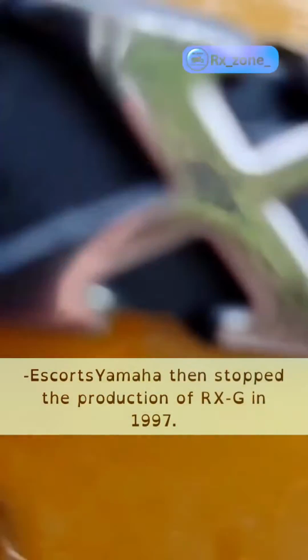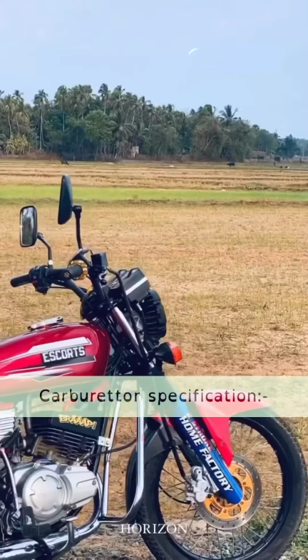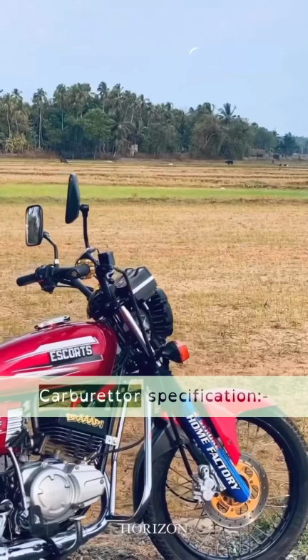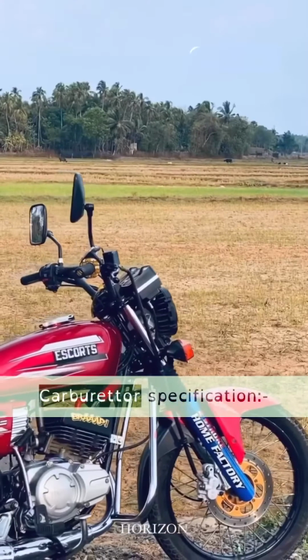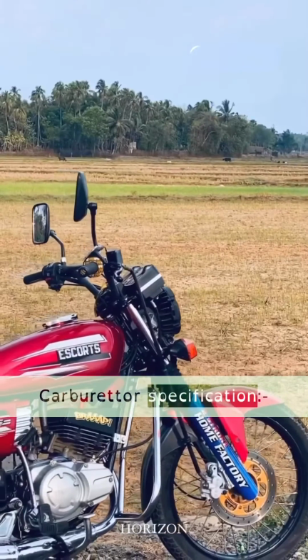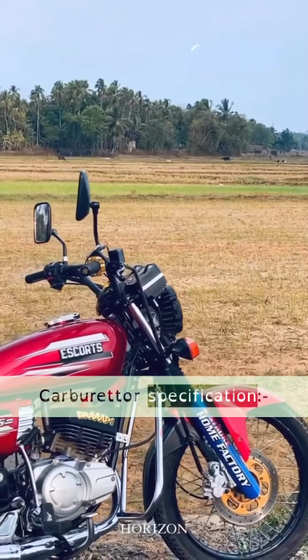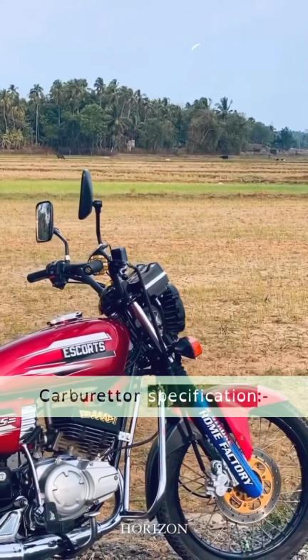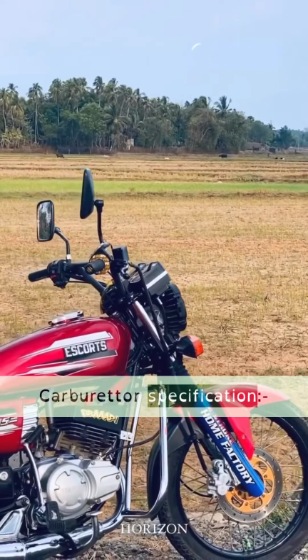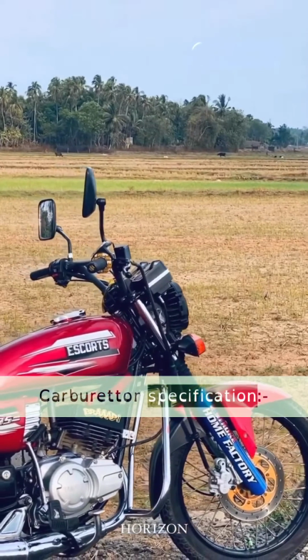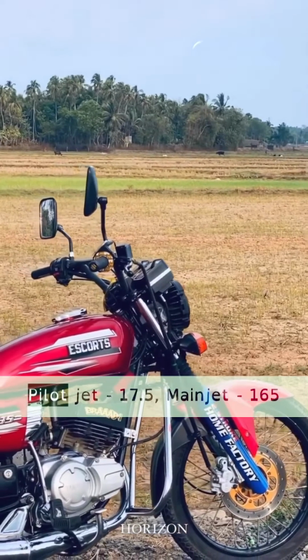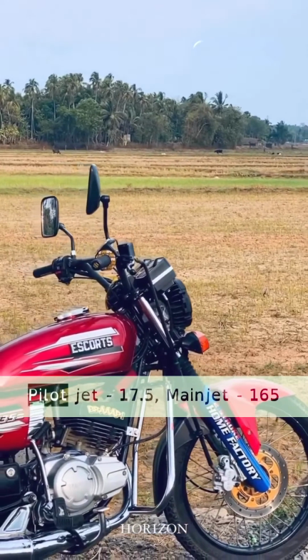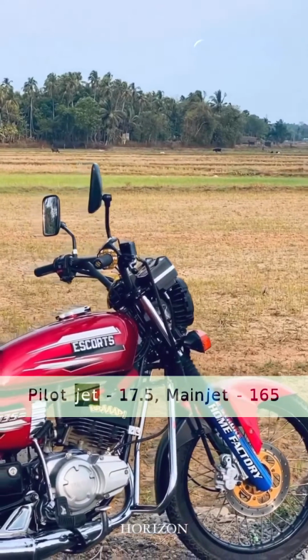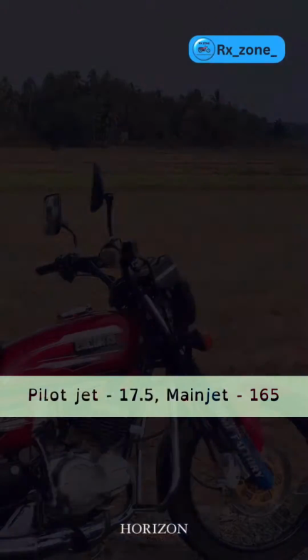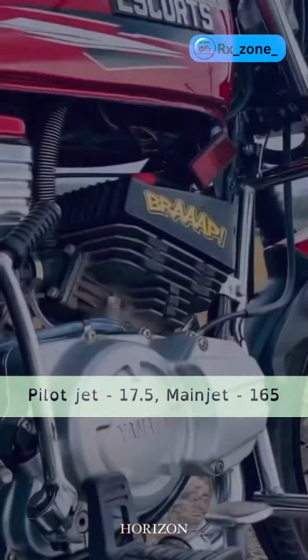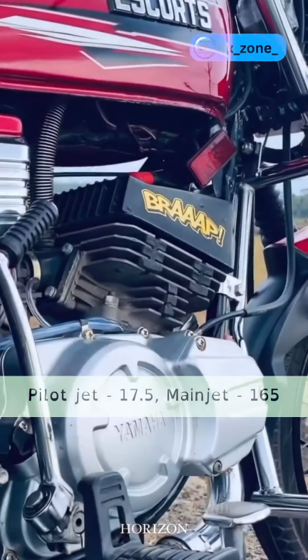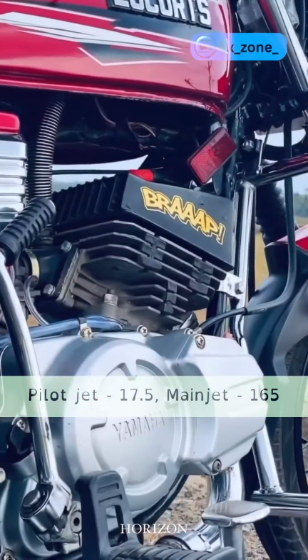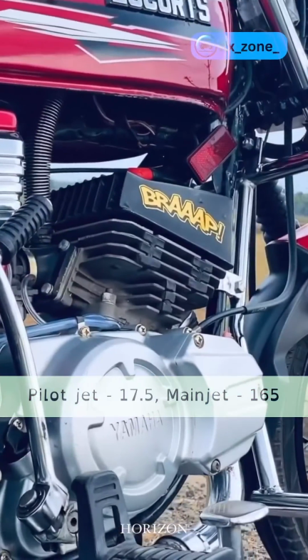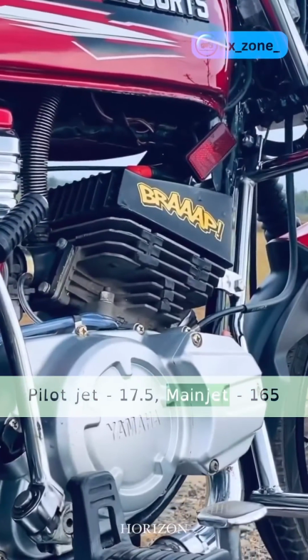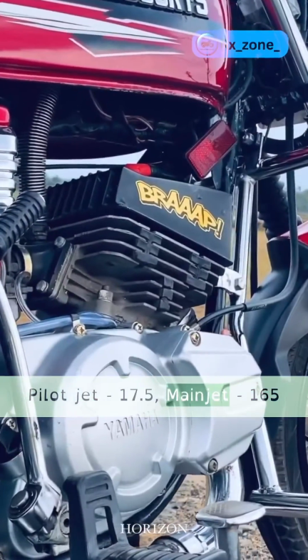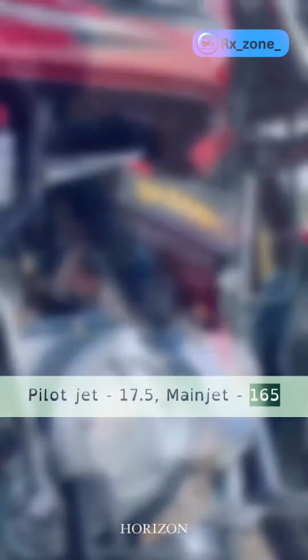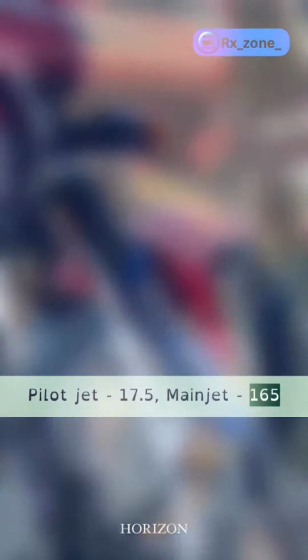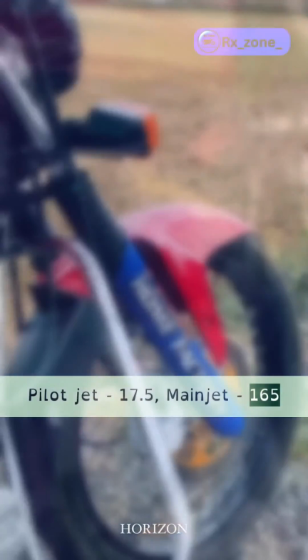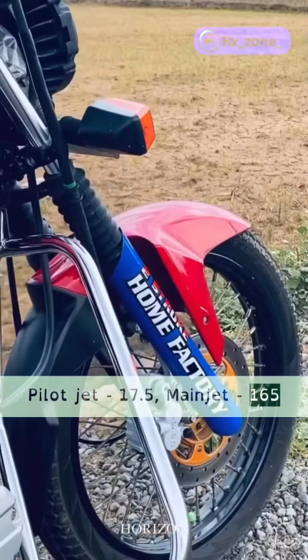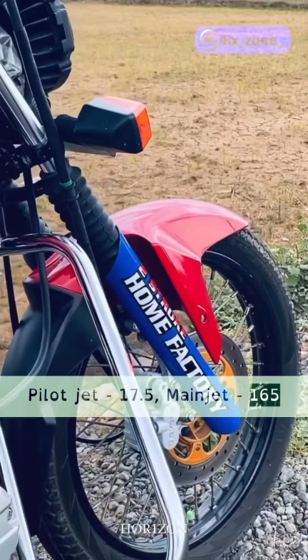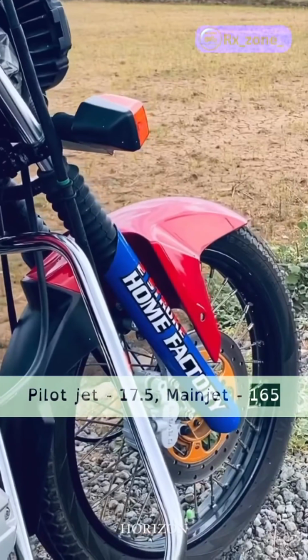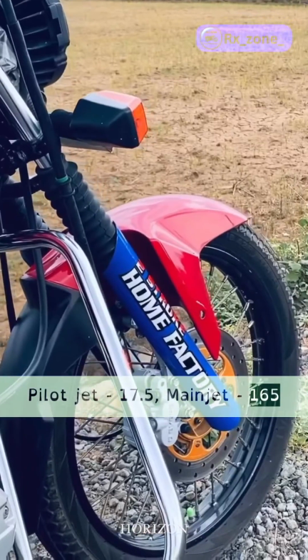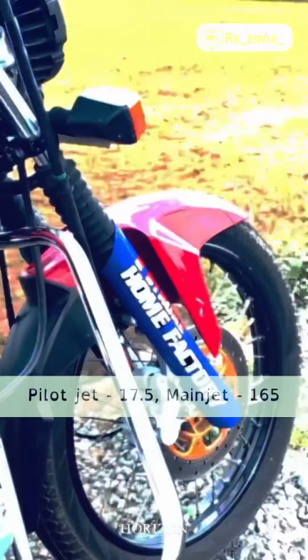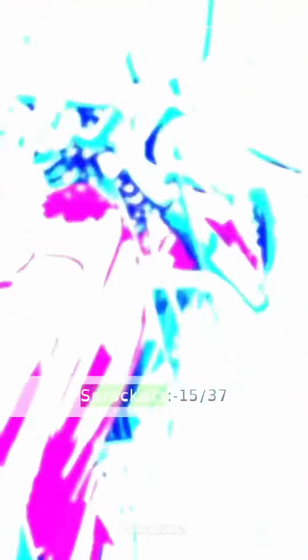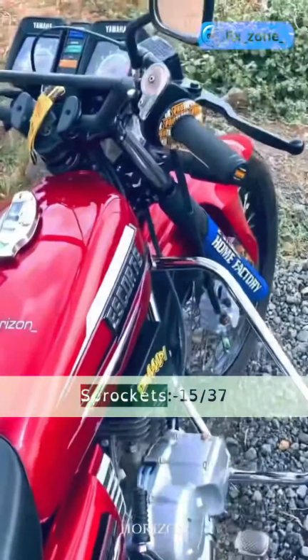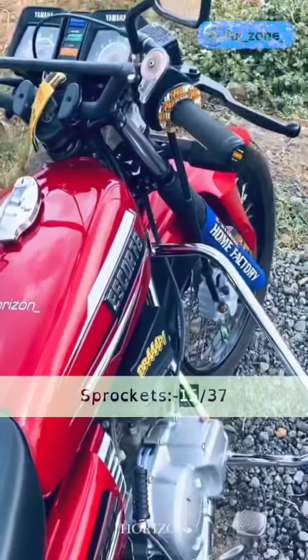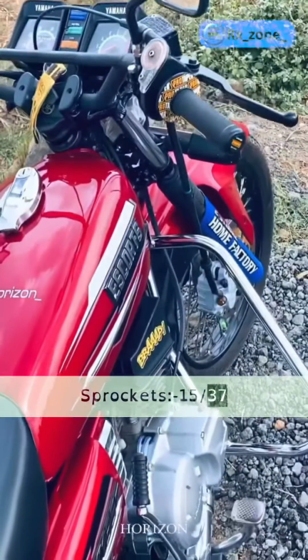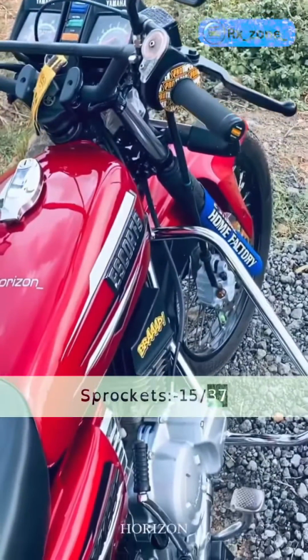Carburetor specifications: pilot jet 17.5, main jet 165, sprockets 15/37.